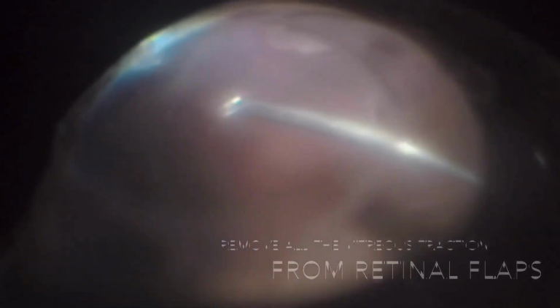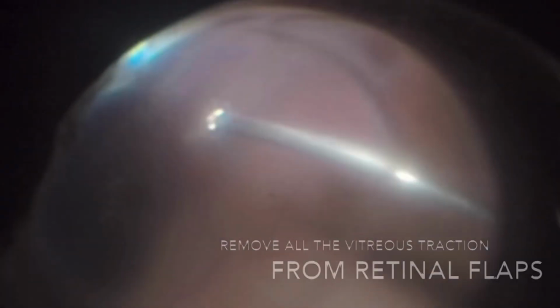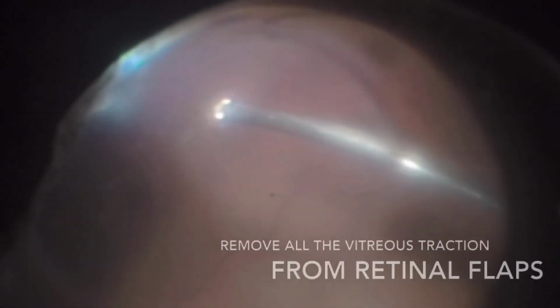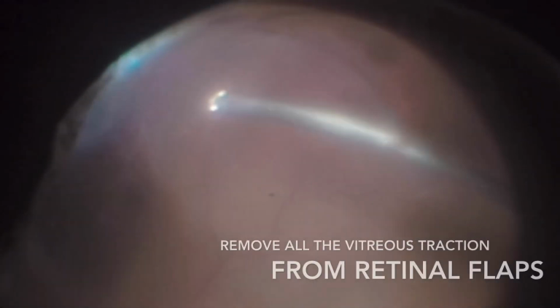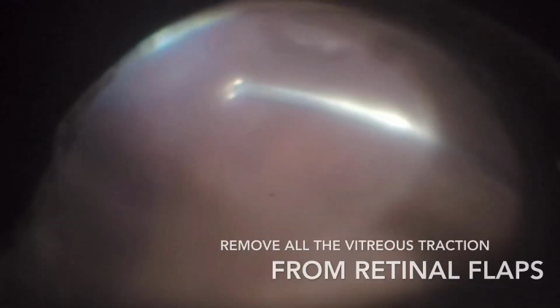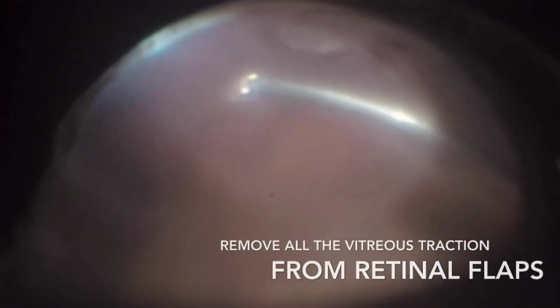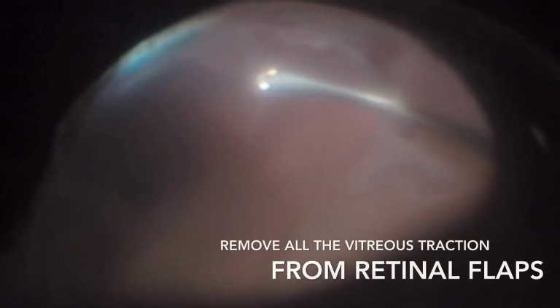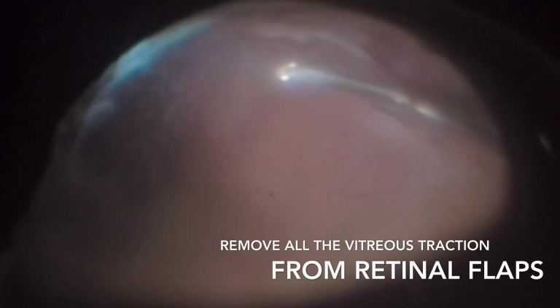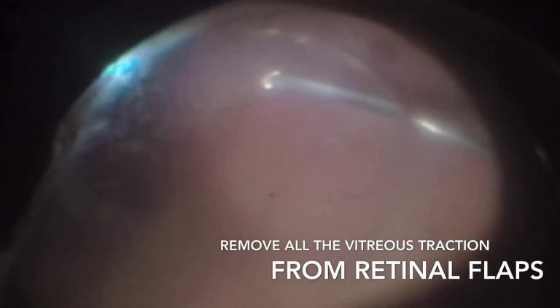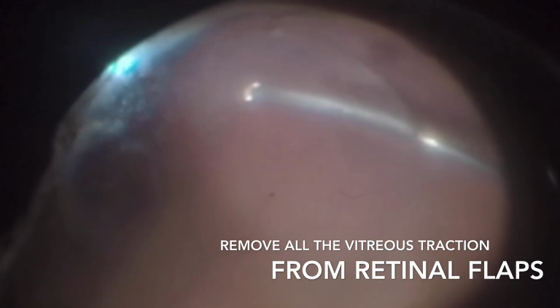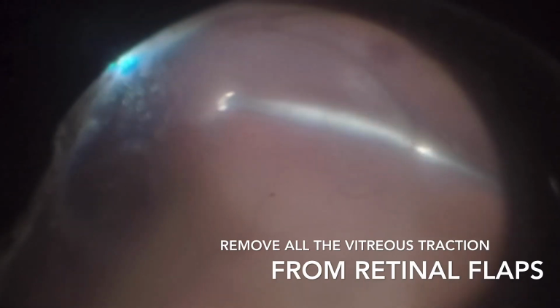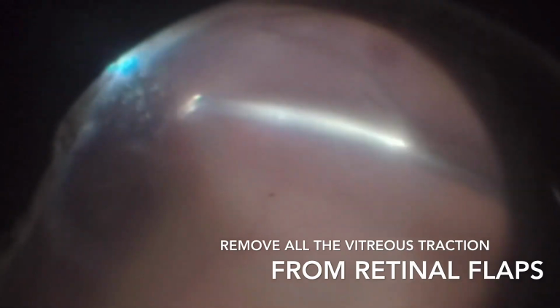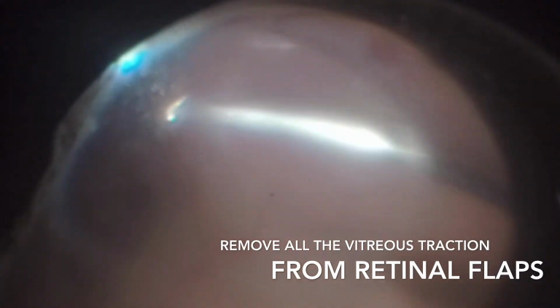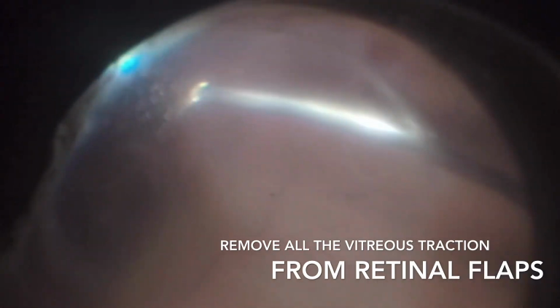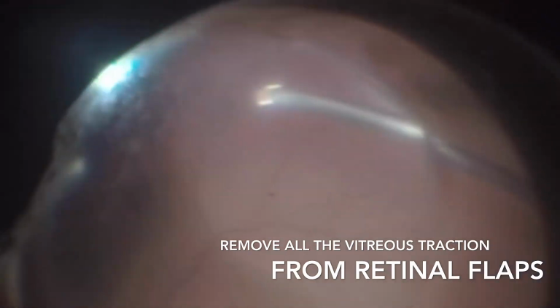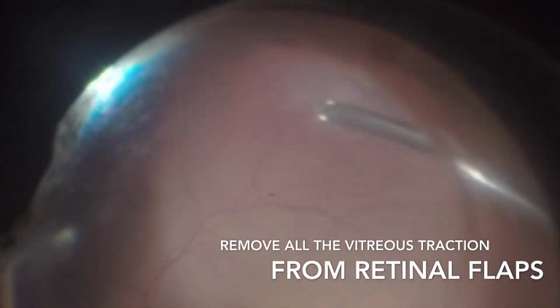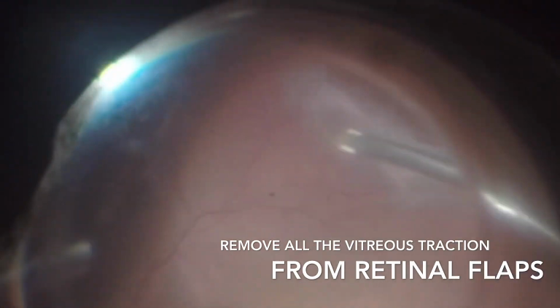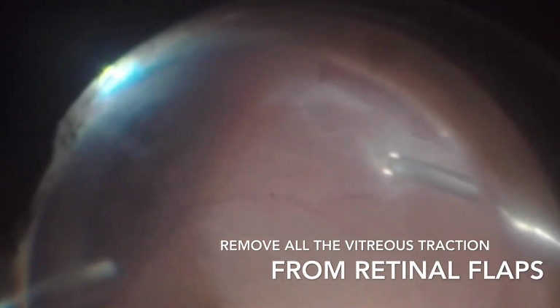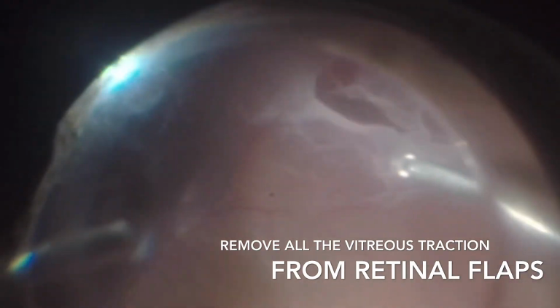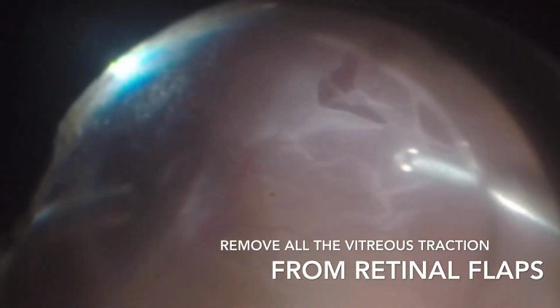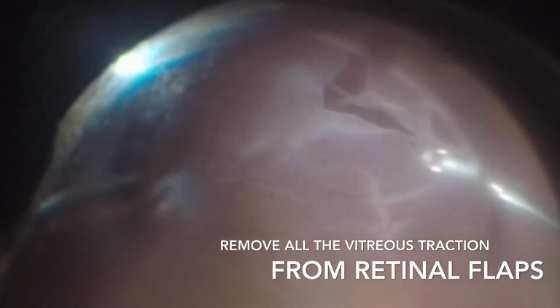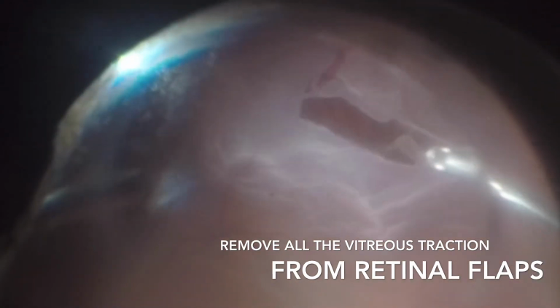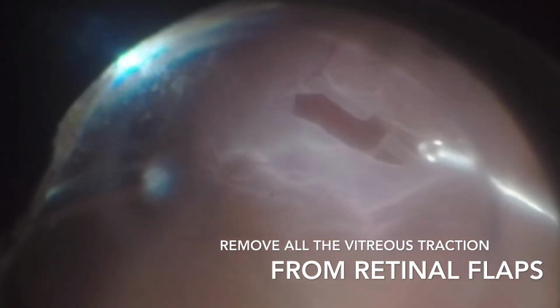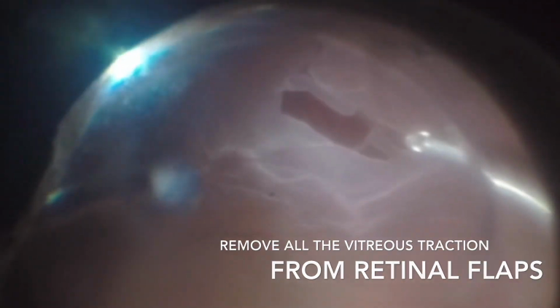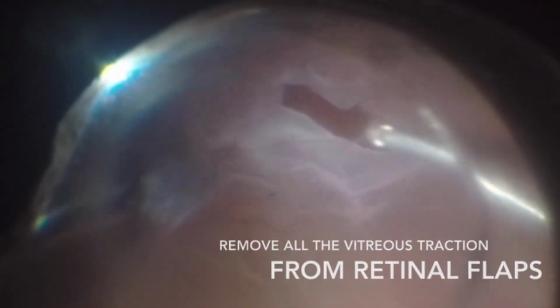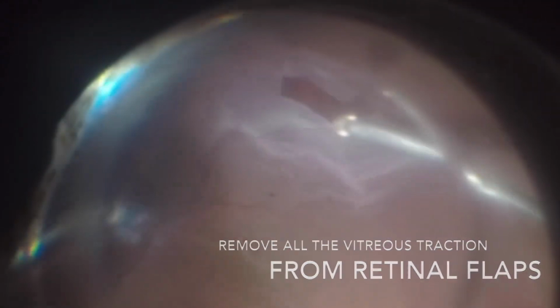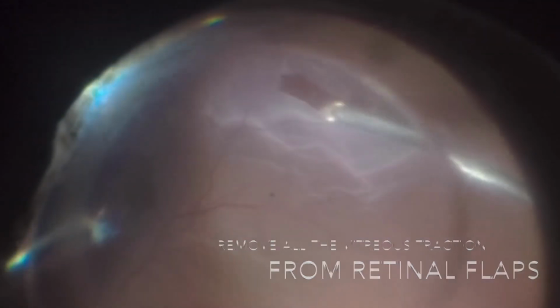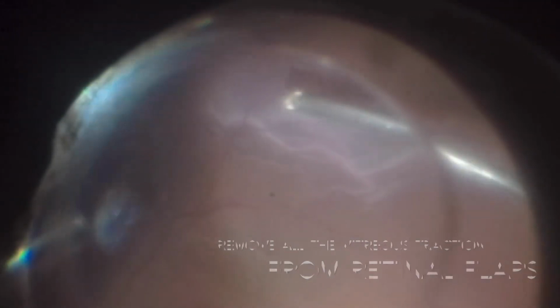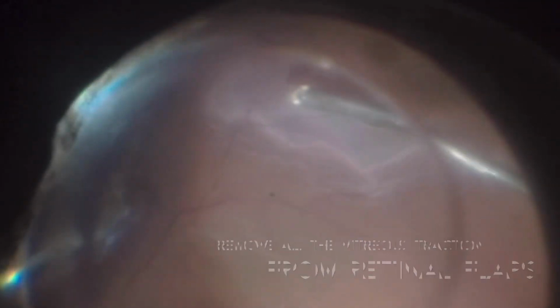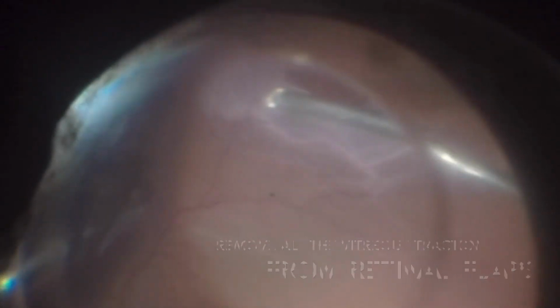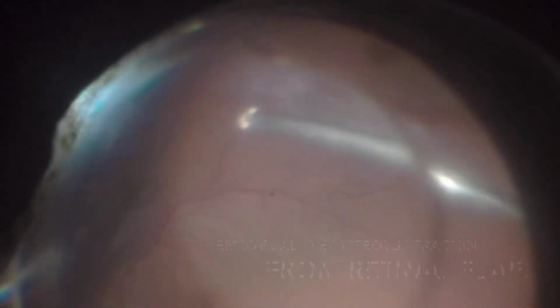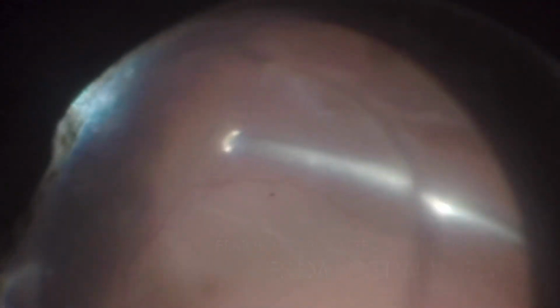Prior to filling, it's important to make sure that all traction, especially in the retinal flaps, has been removed.